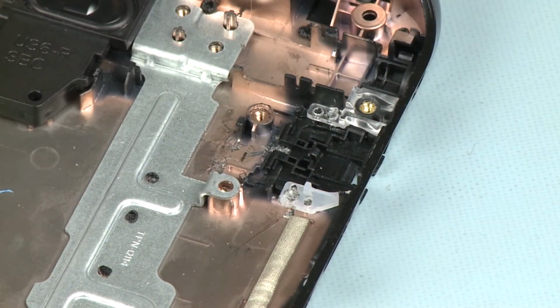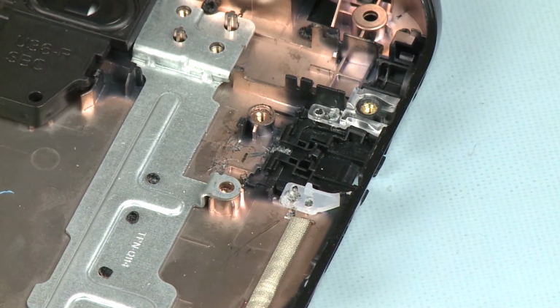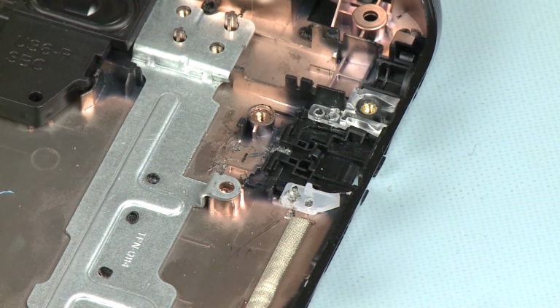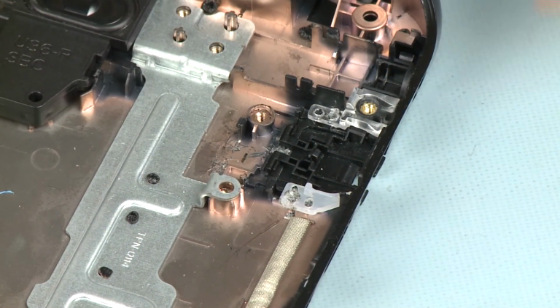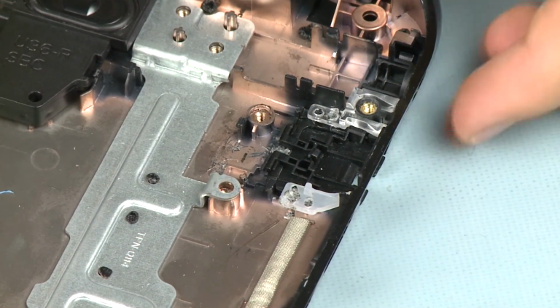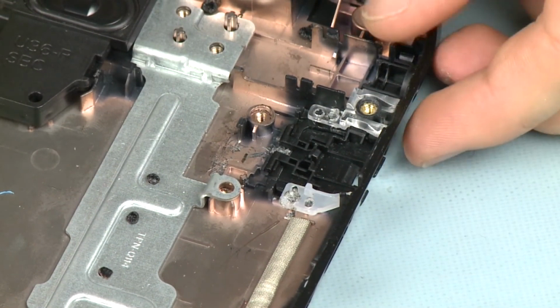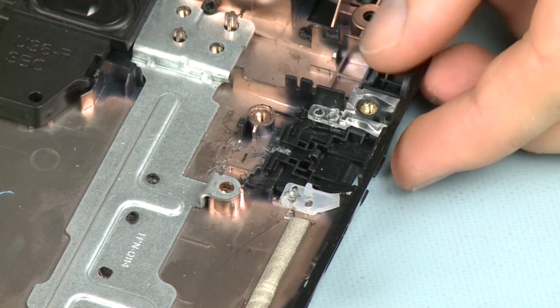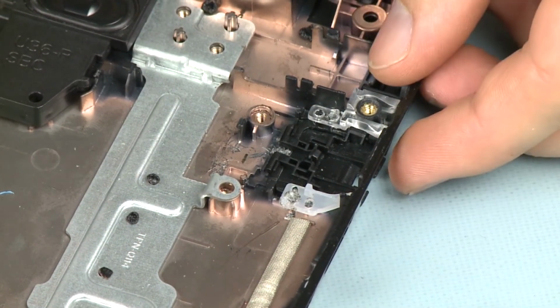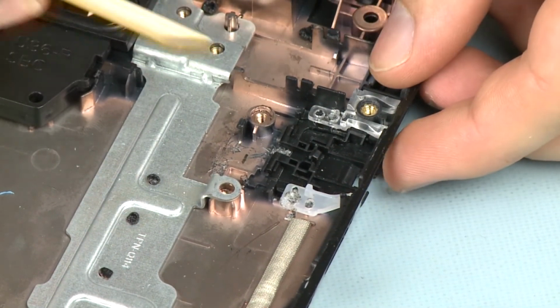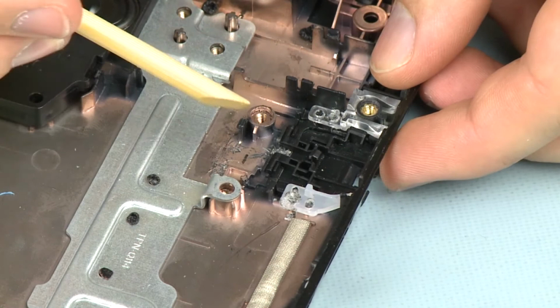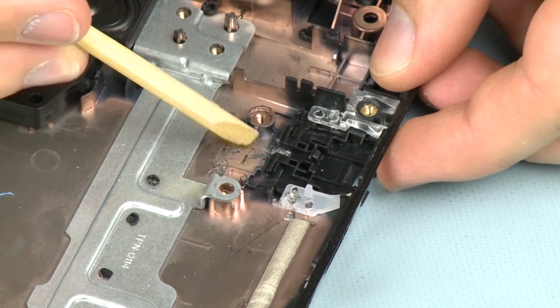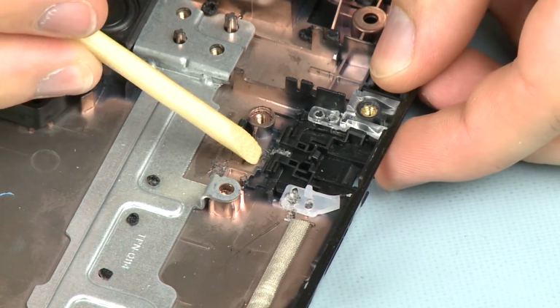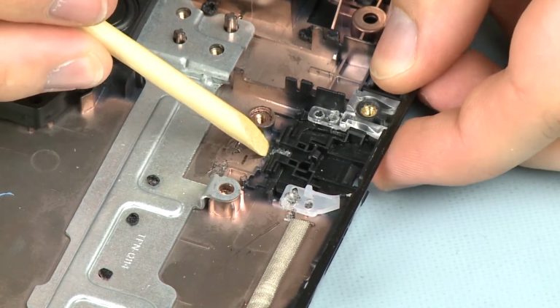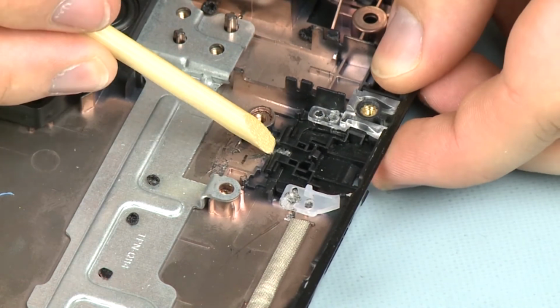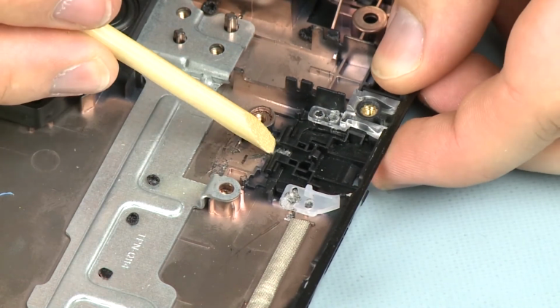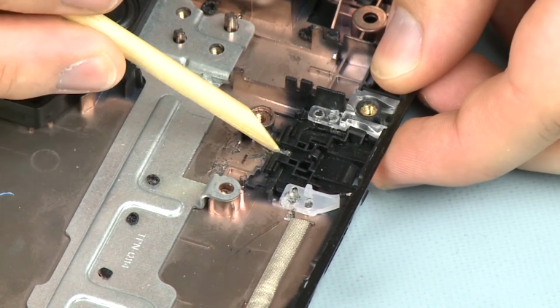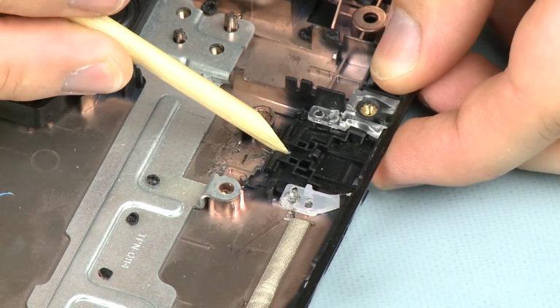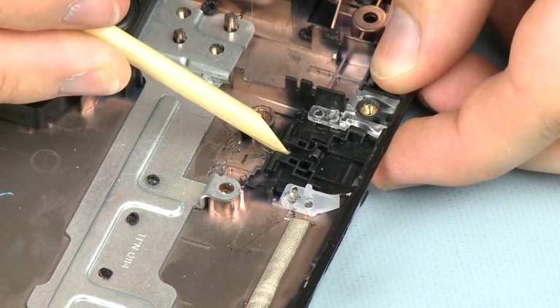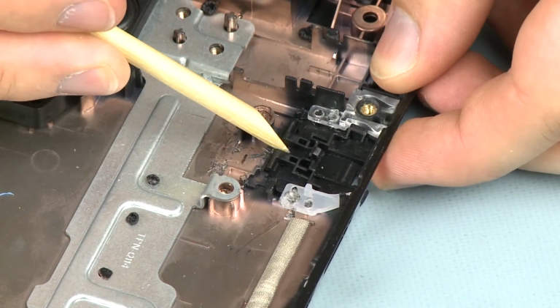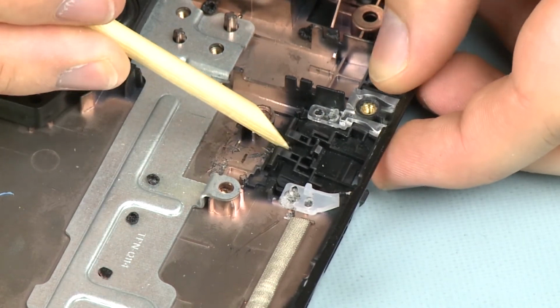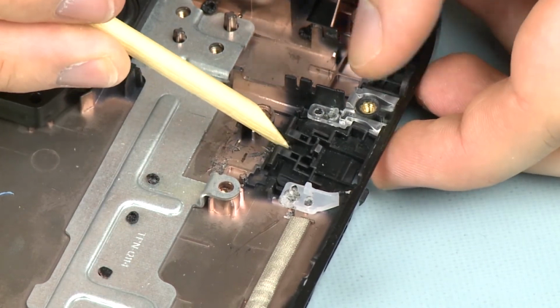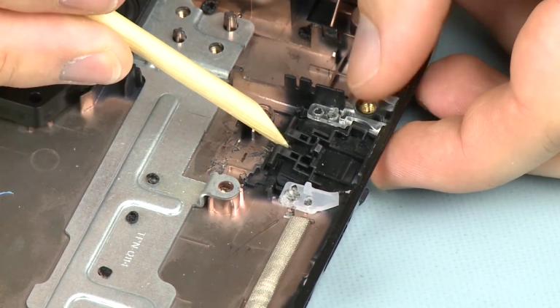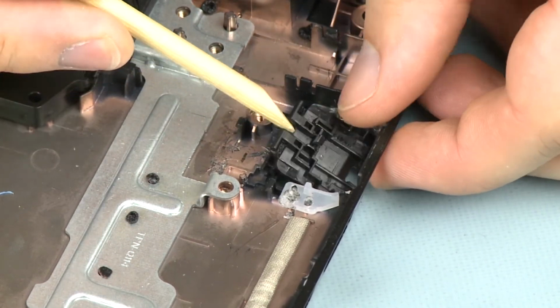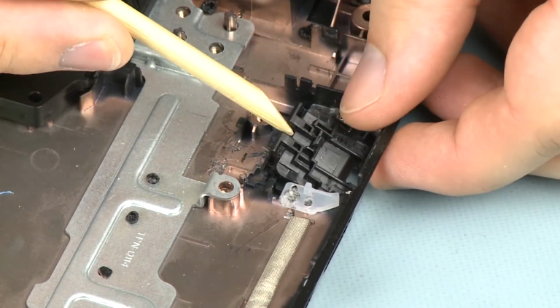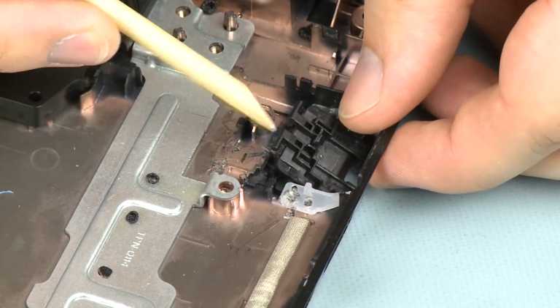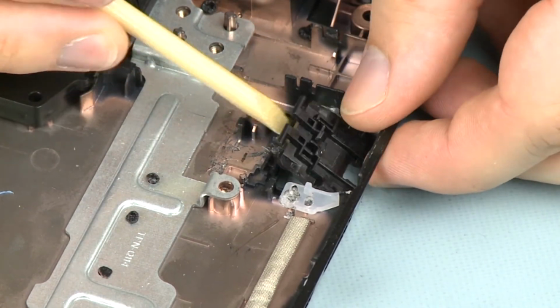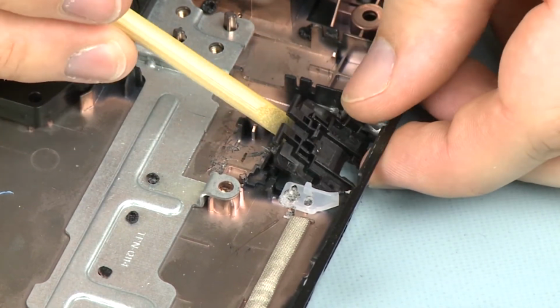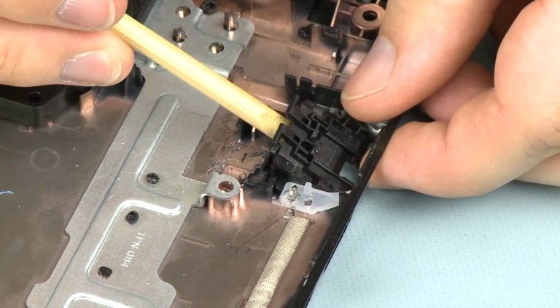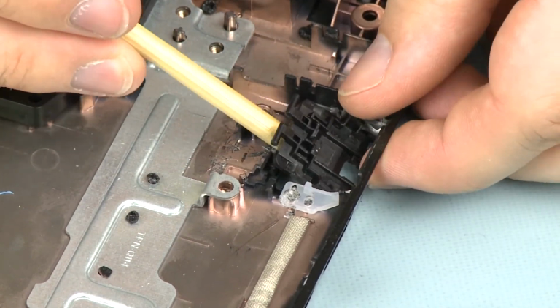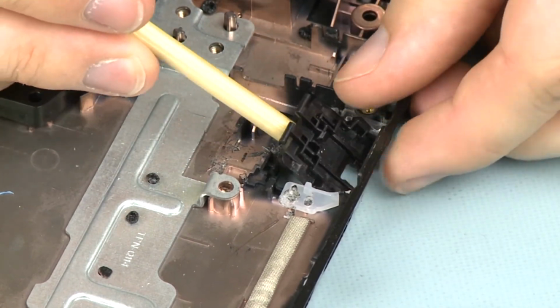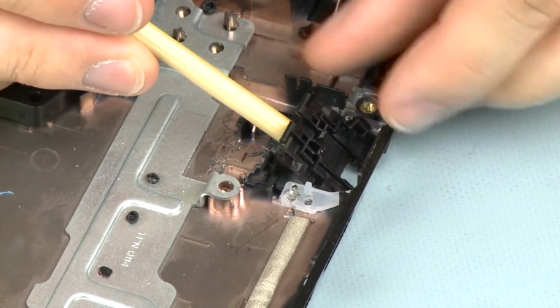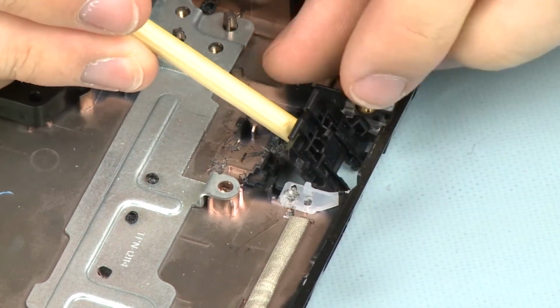Lift the RJ45 cover out of its cradle on the base enclosure and remove.